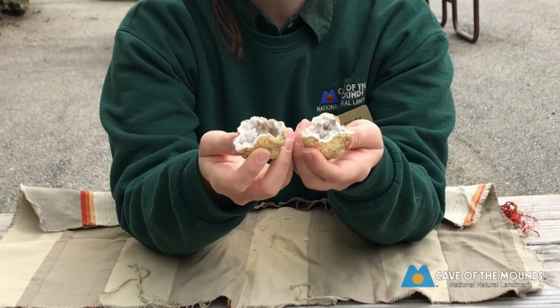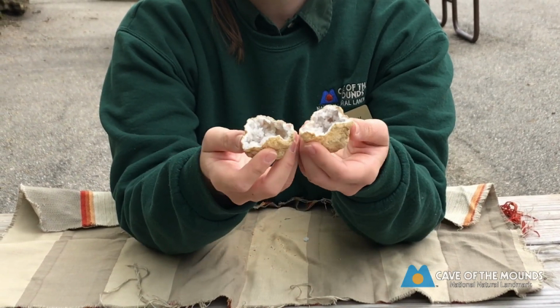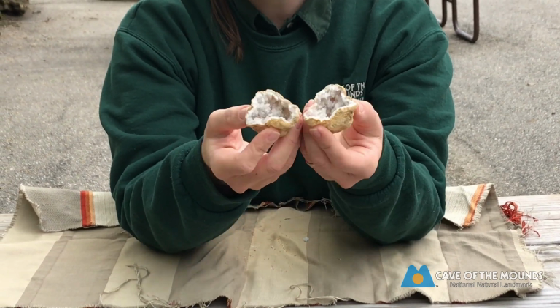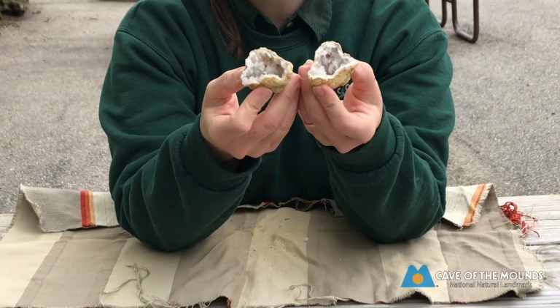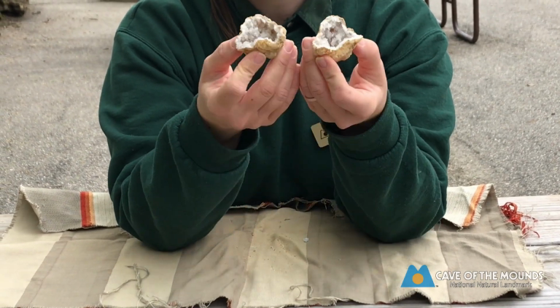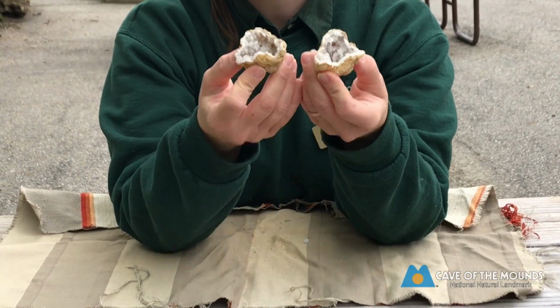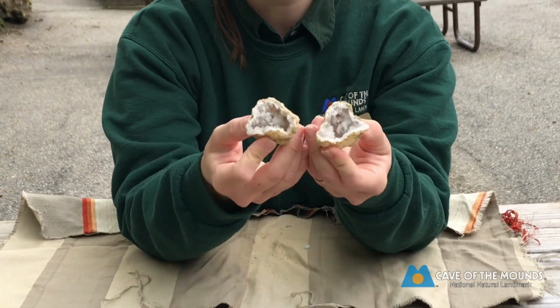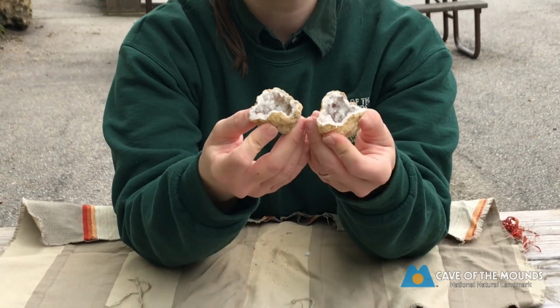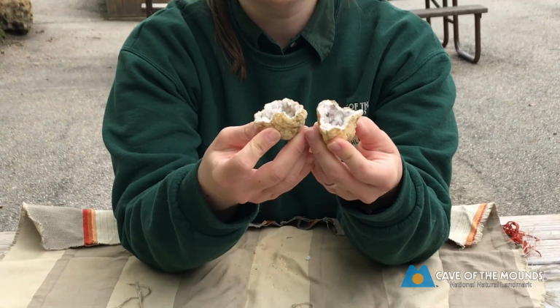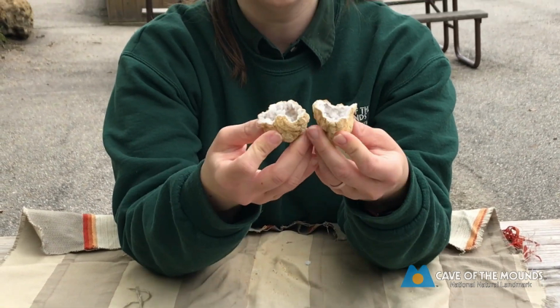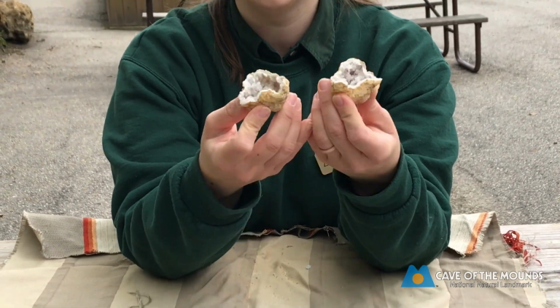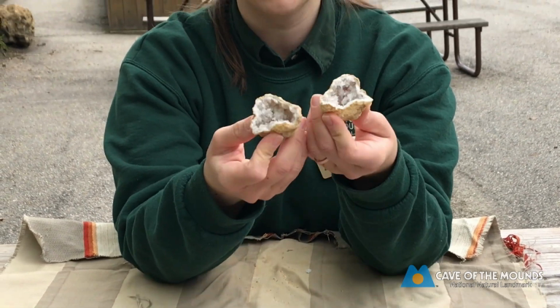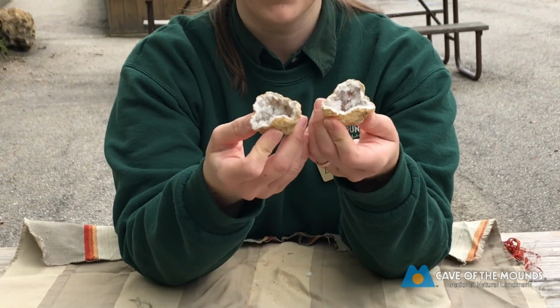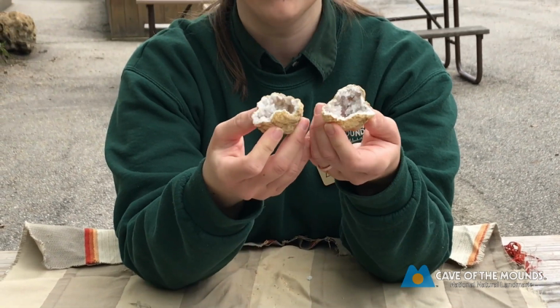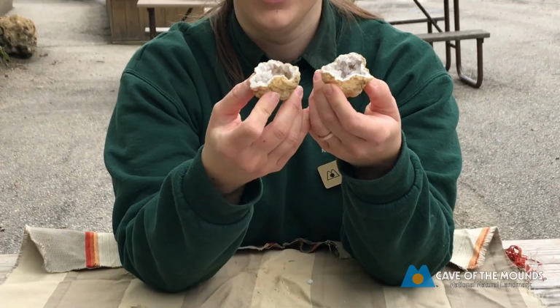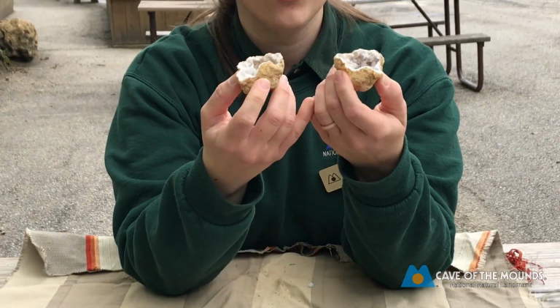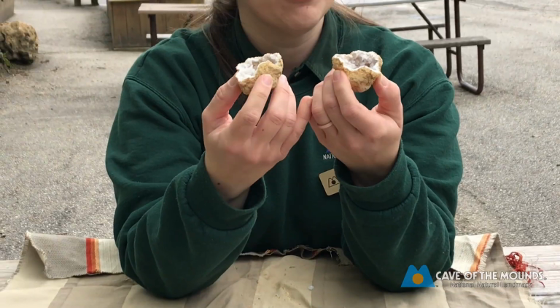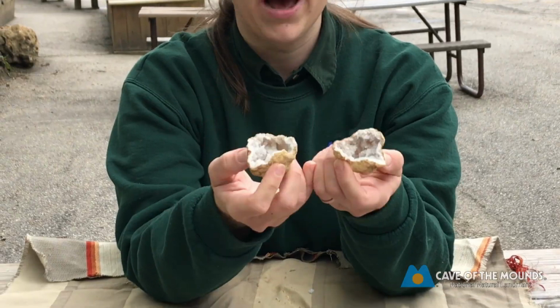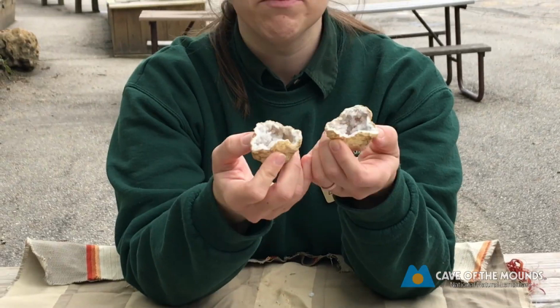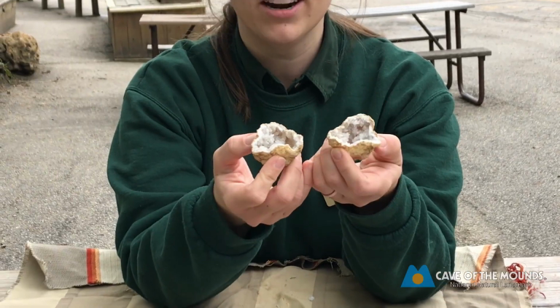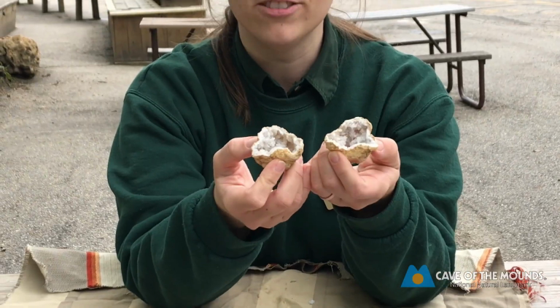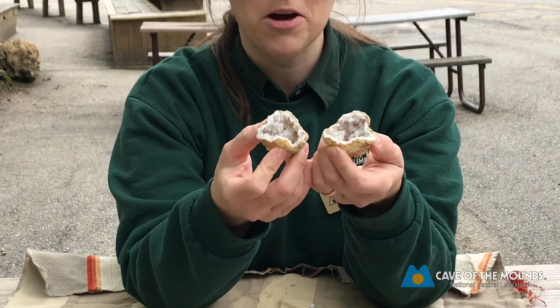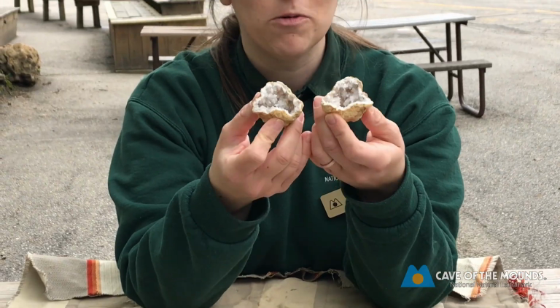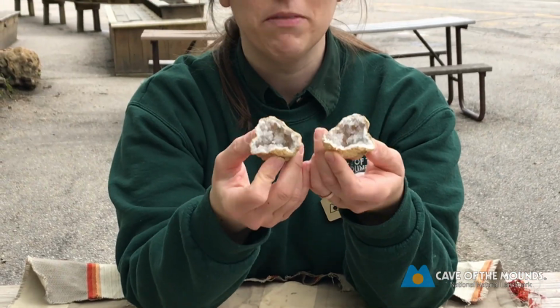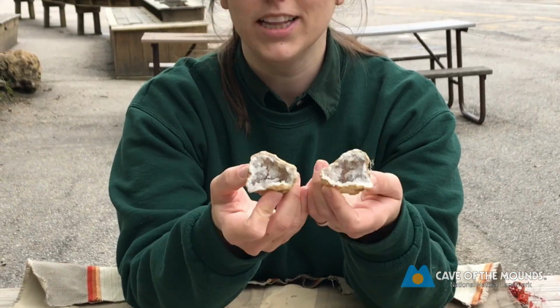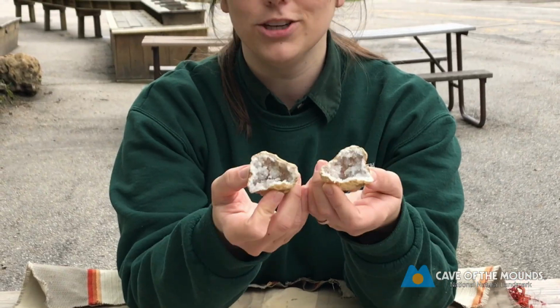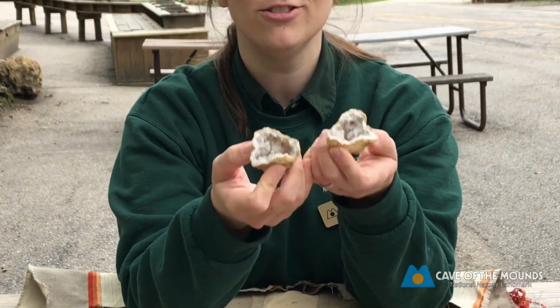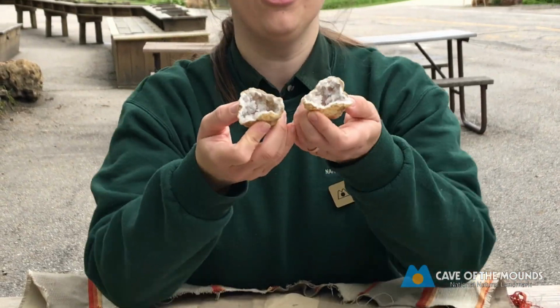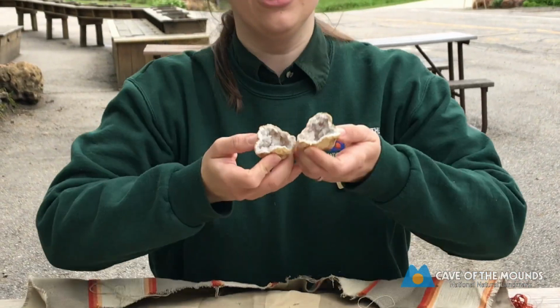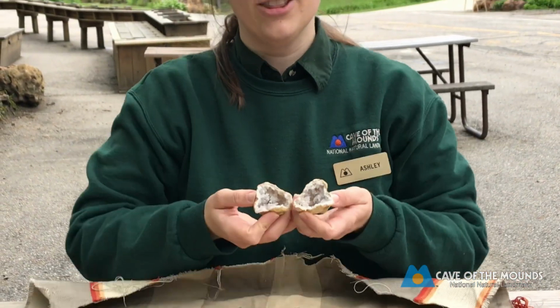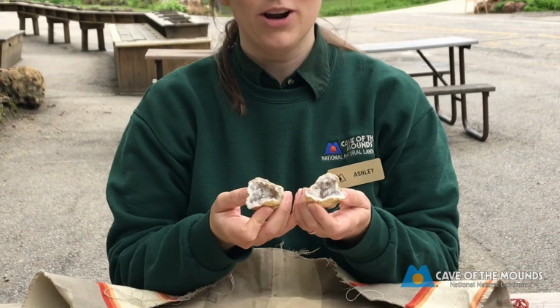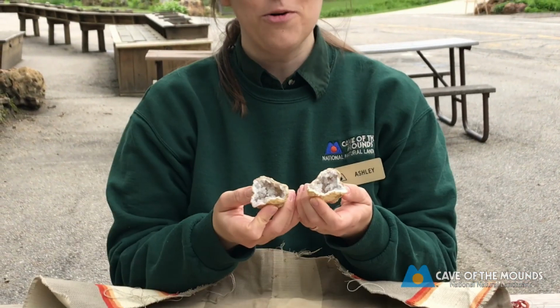Look at that — lots of little crystals on the inside, and it's very beautiful! It actually fits back together again. That's the wonder of geodes — they're super cool. Check them out; you can buy them at our gift shop and we'll mail them to you so you can crack them at home.